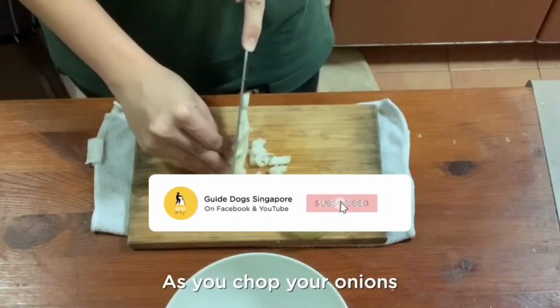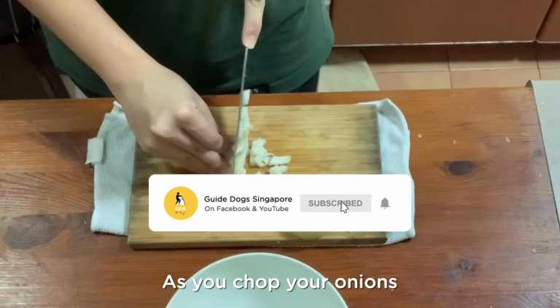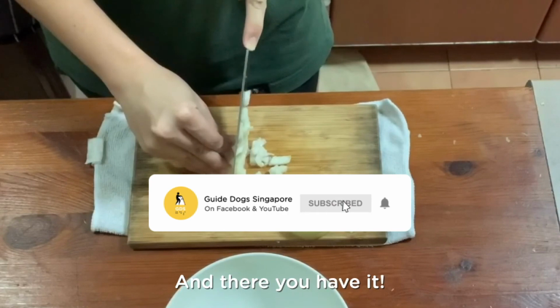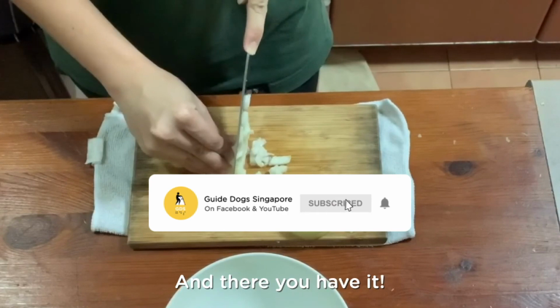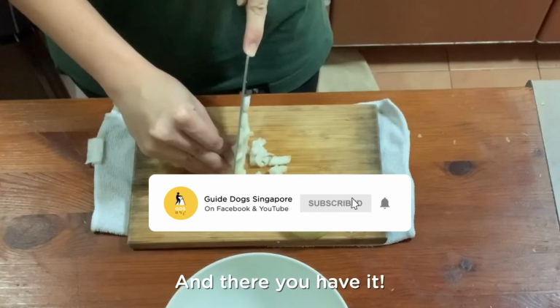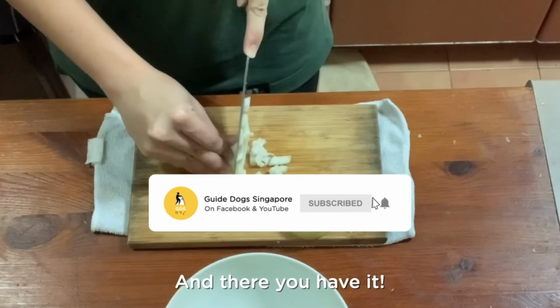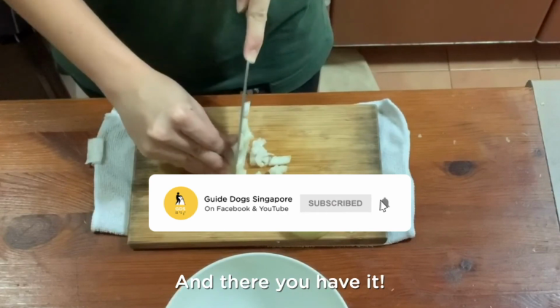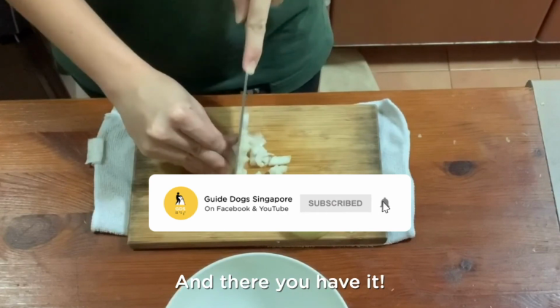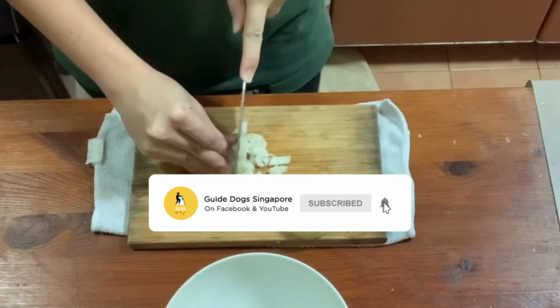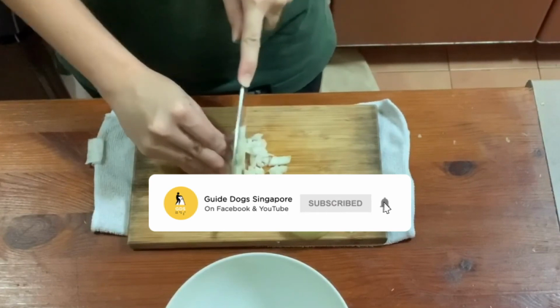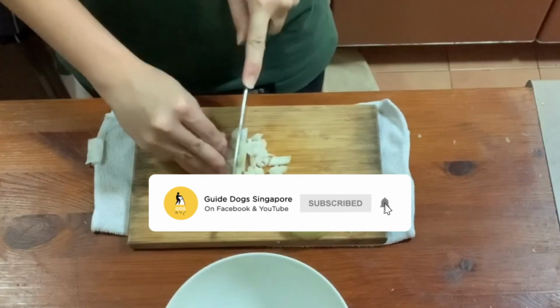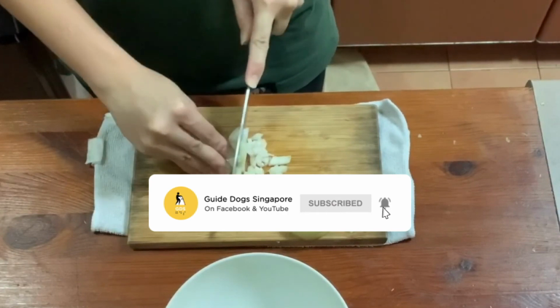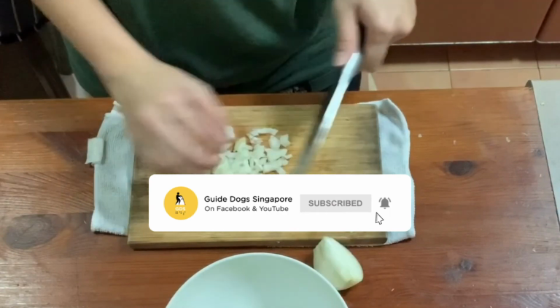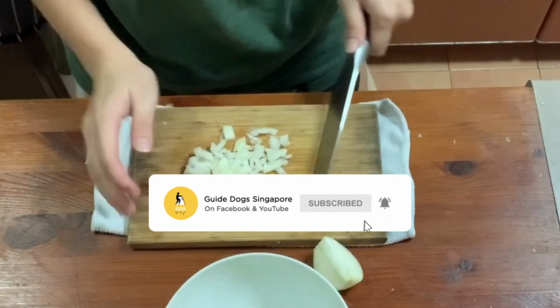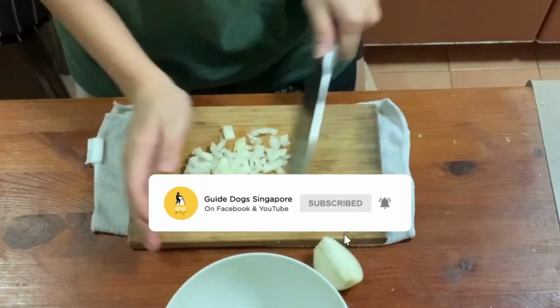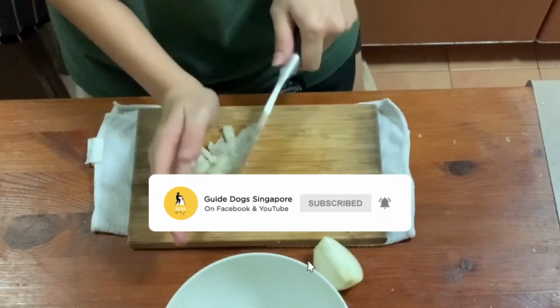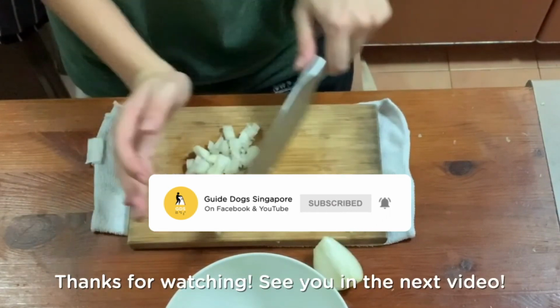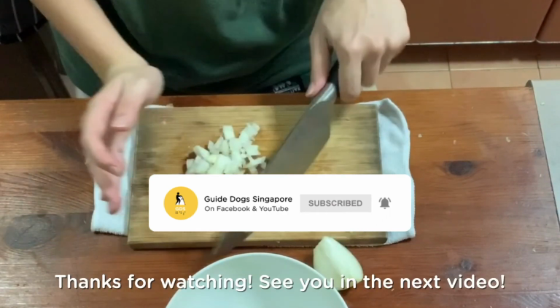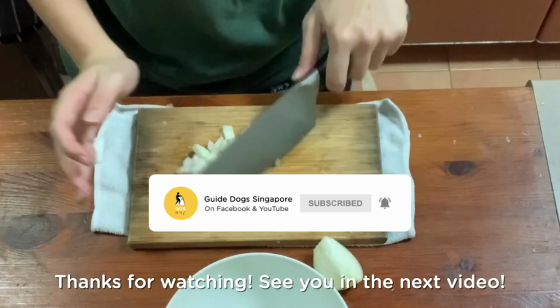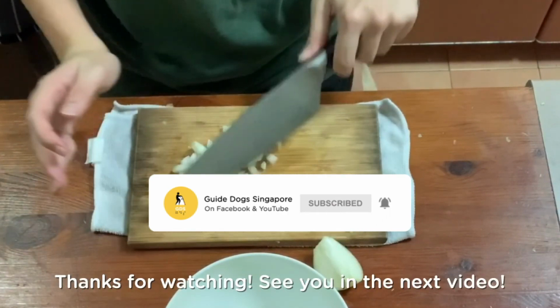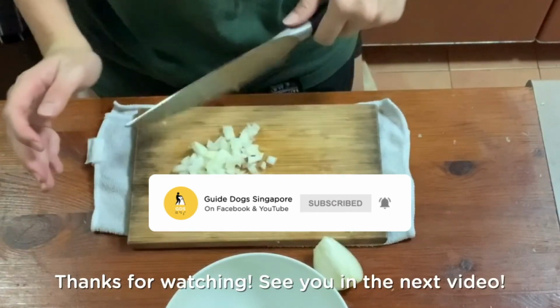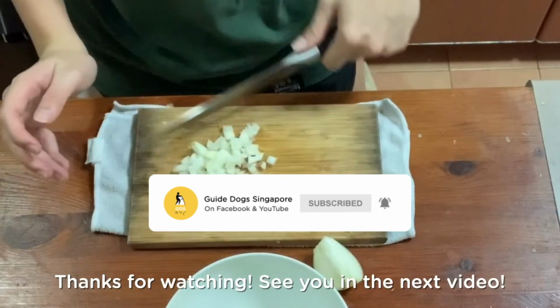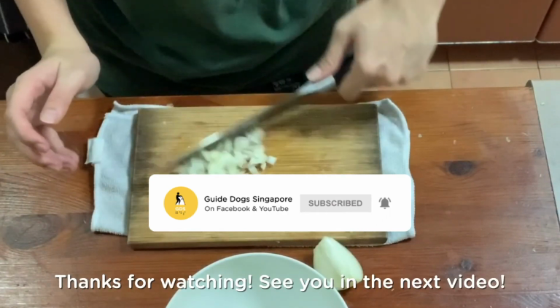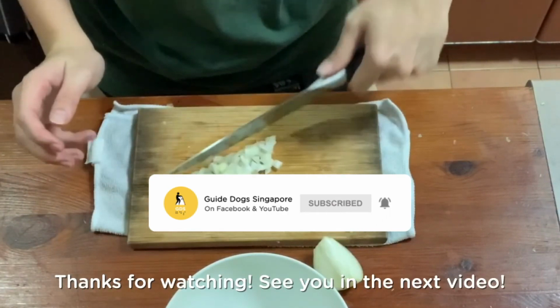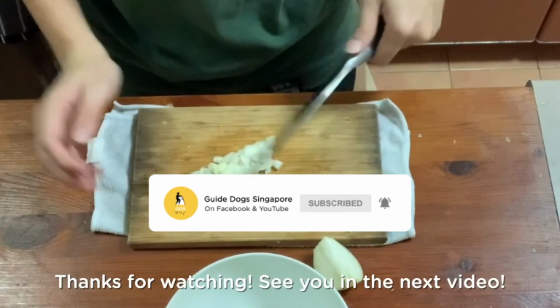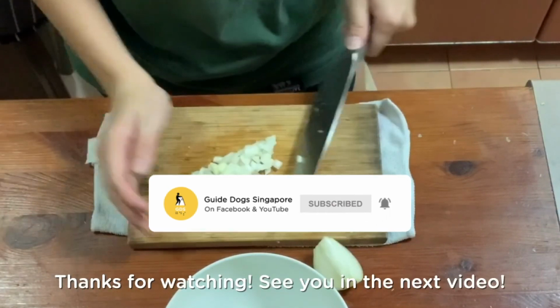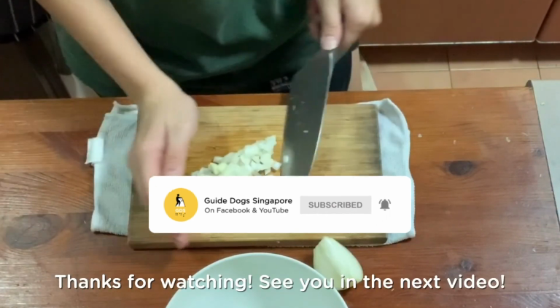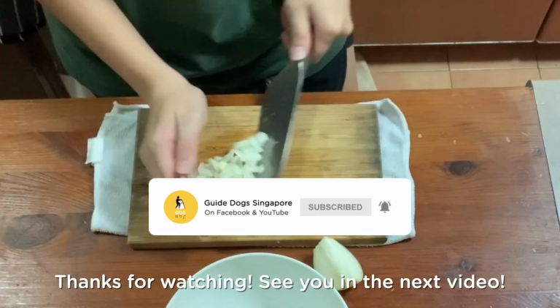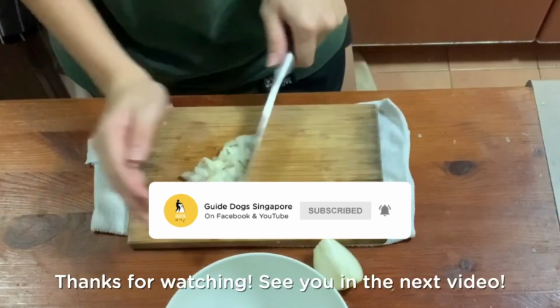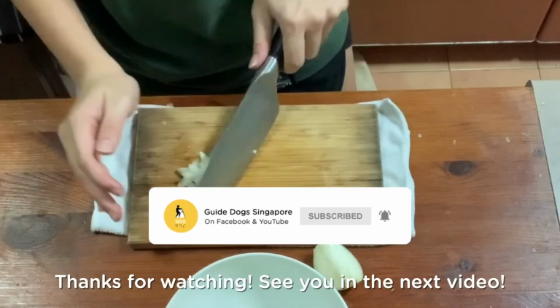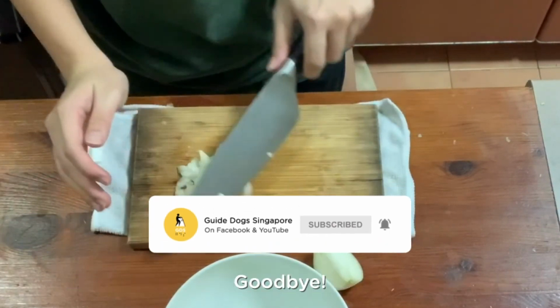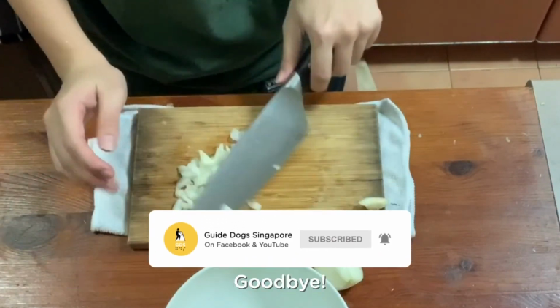And there you have it! Thanks for watching! See you in the next video! Goodbye!